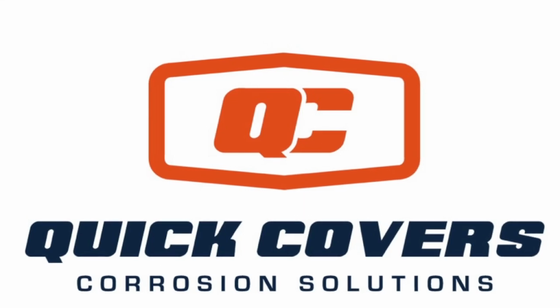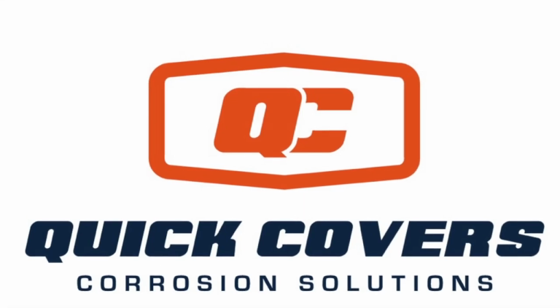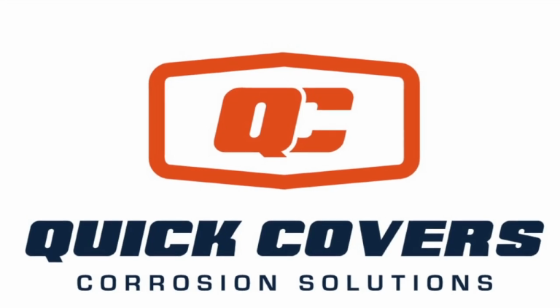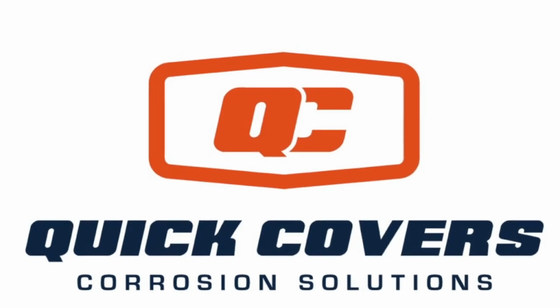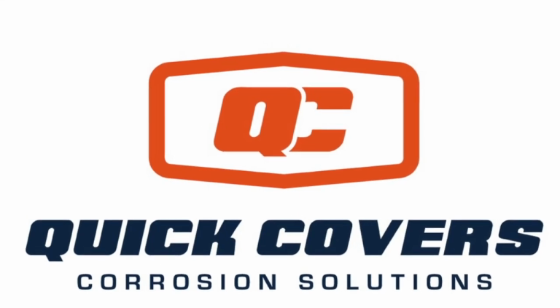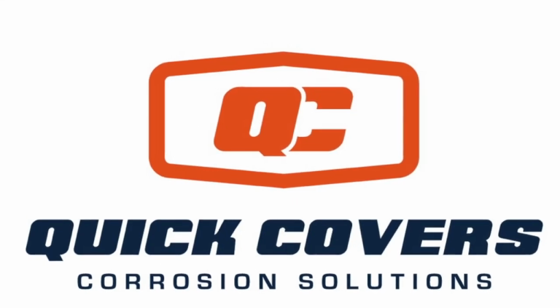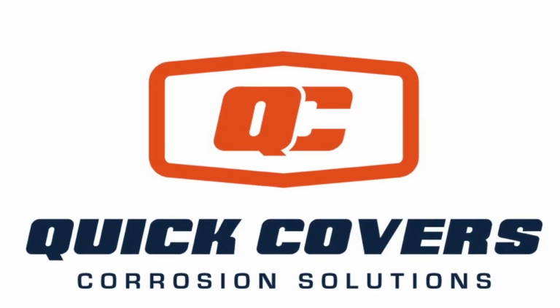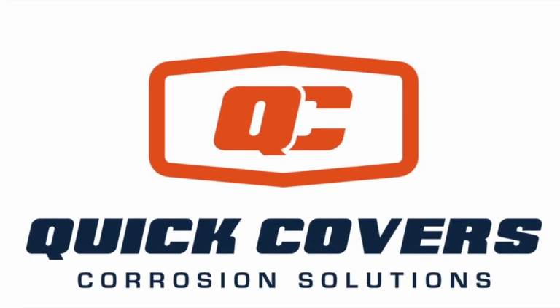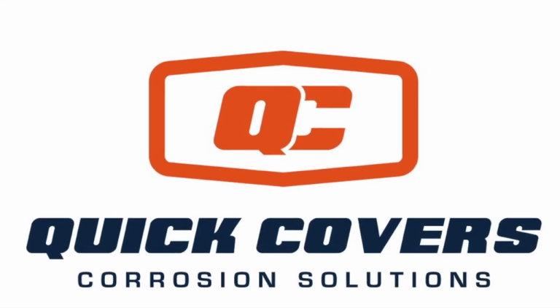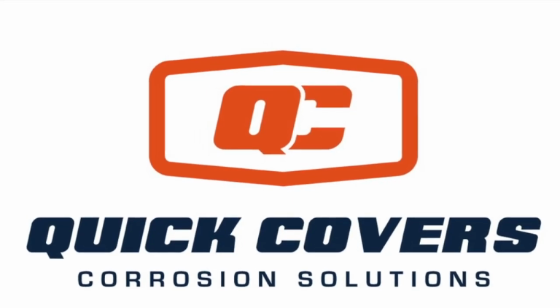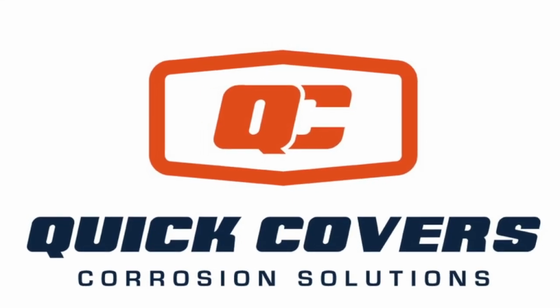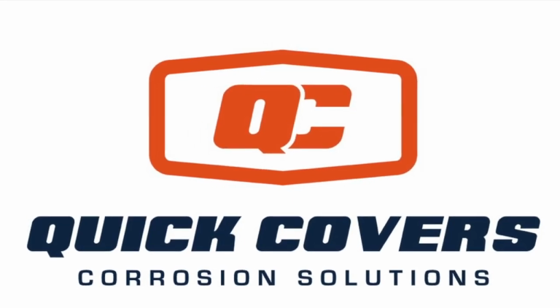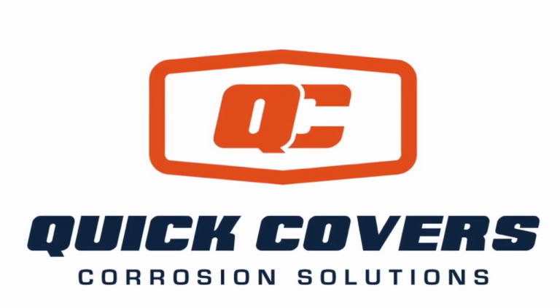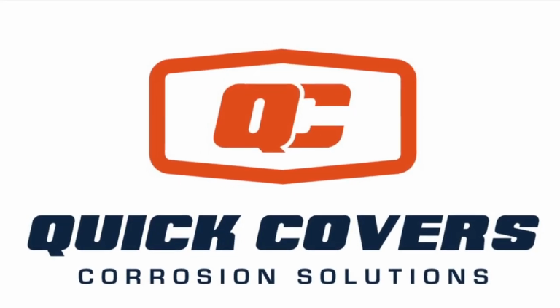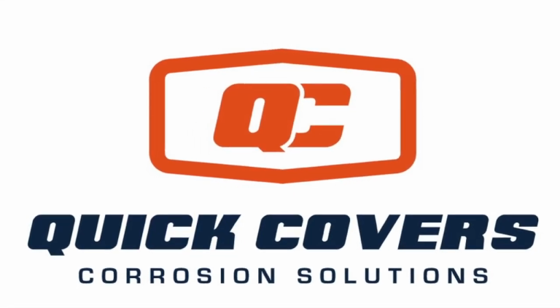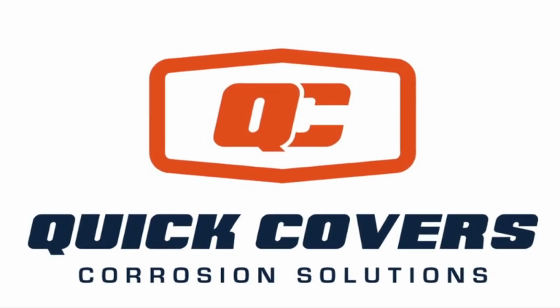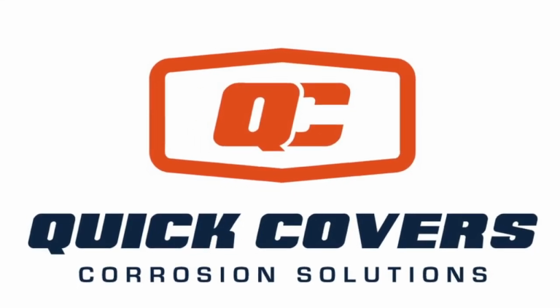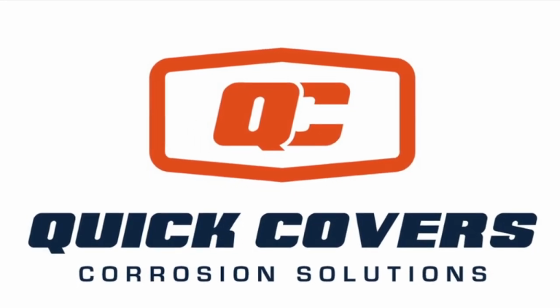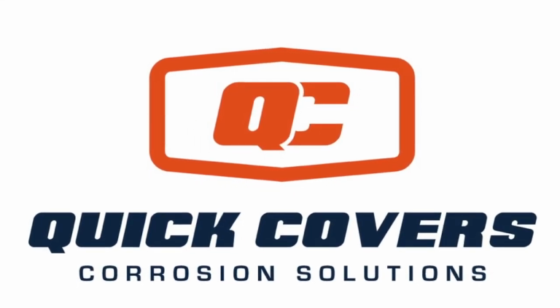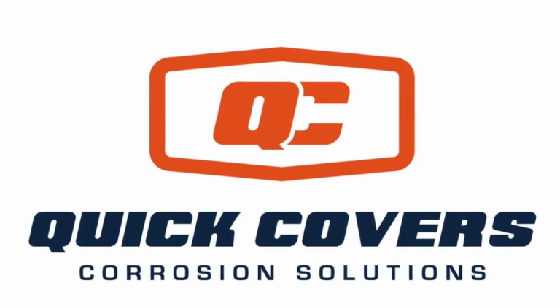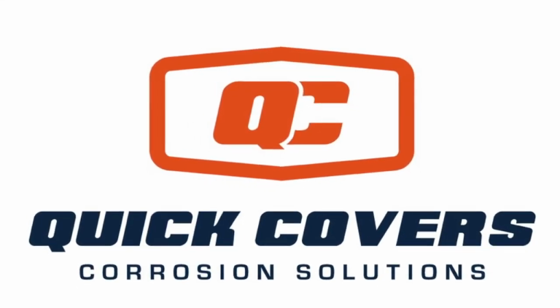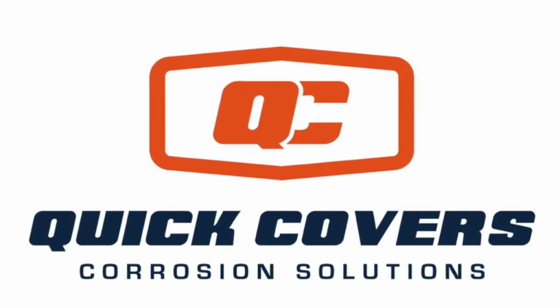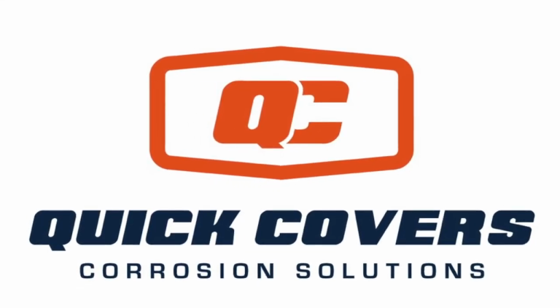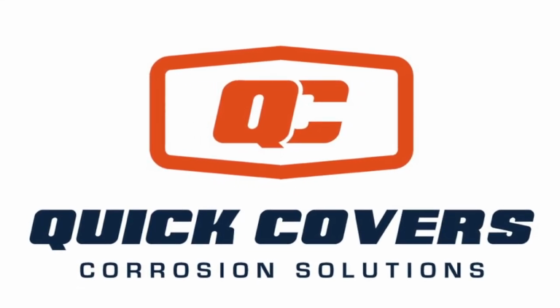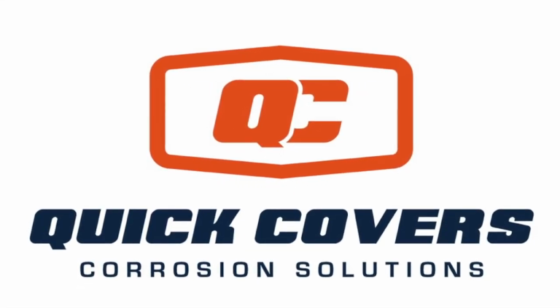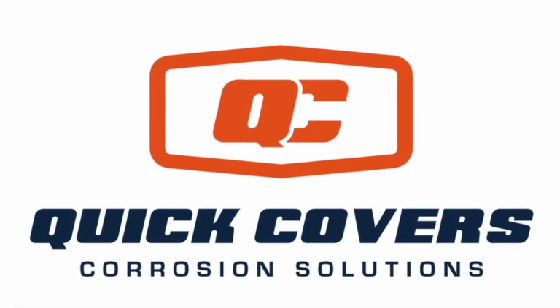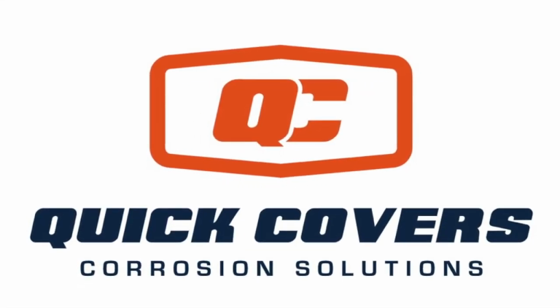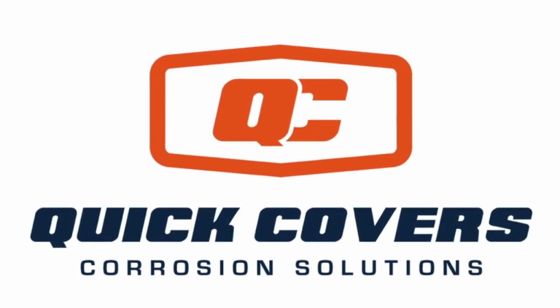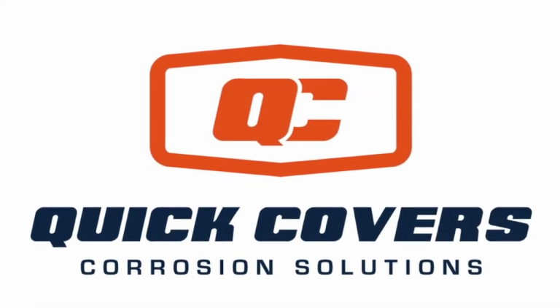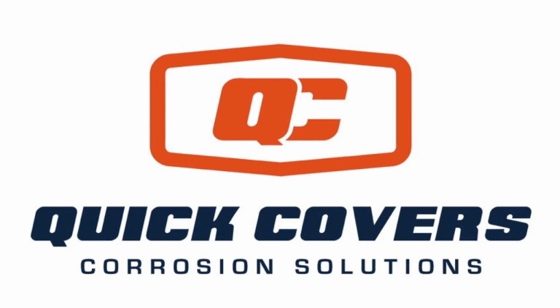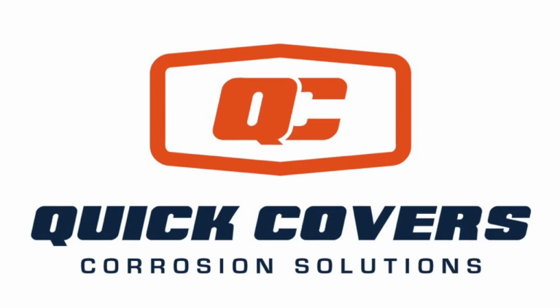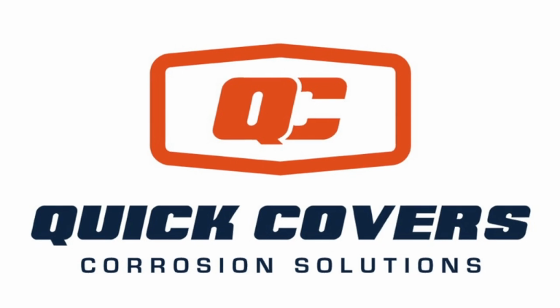Welcome to the installation instruction video for the QuickCovers F-150 cab corners.